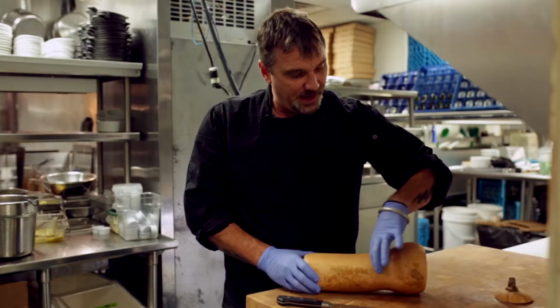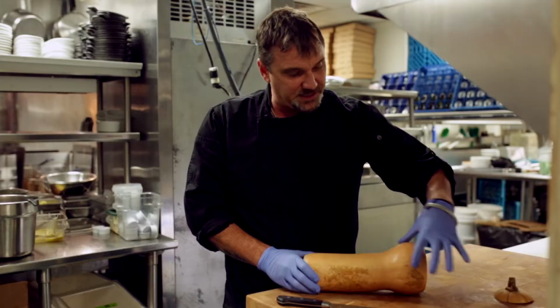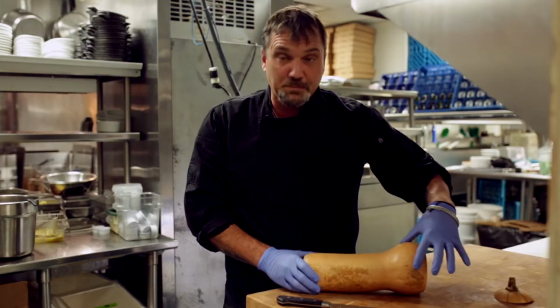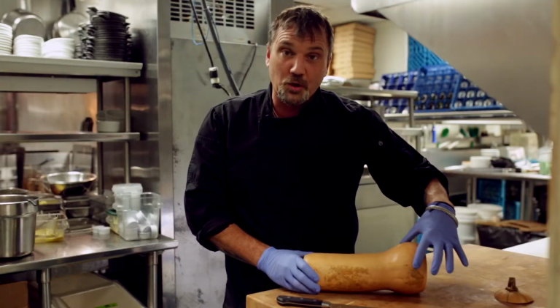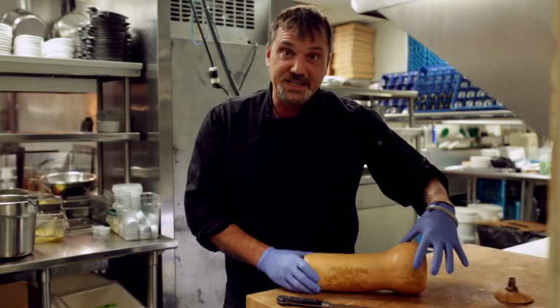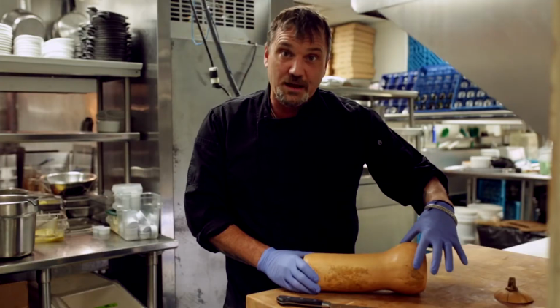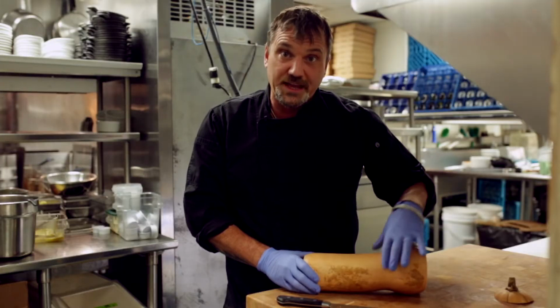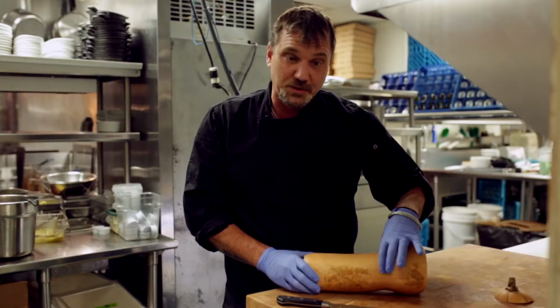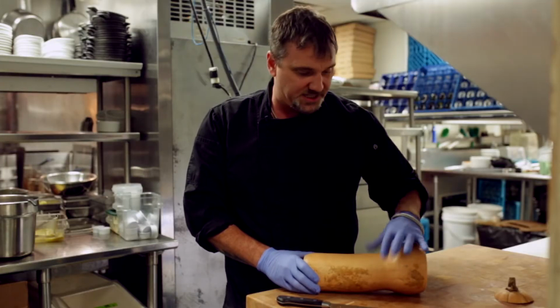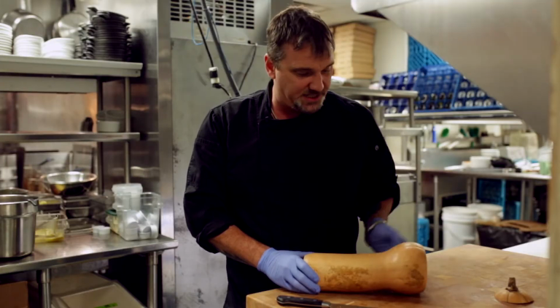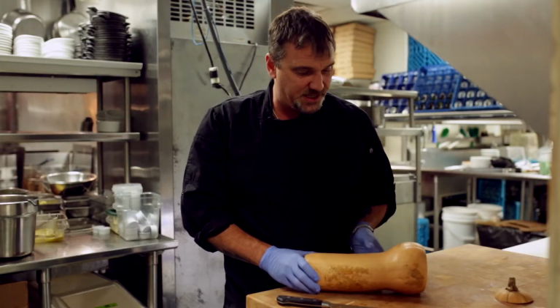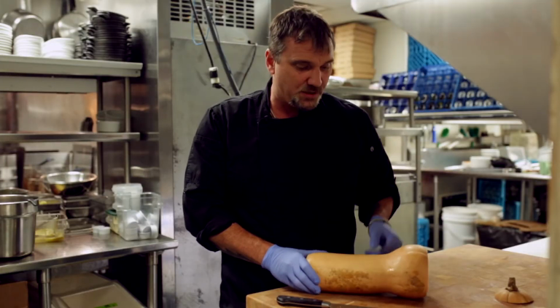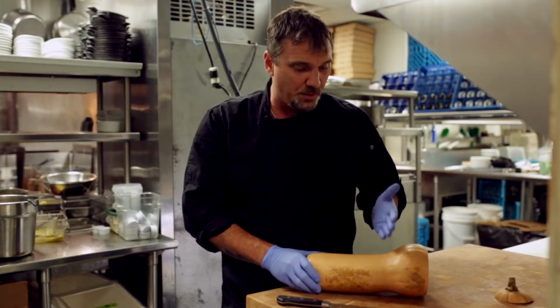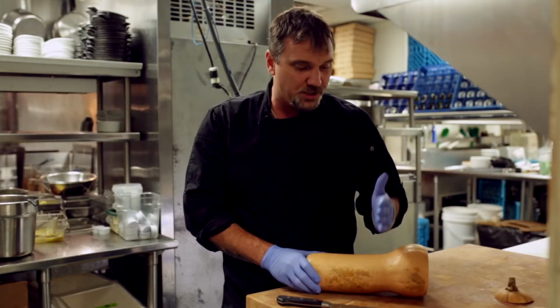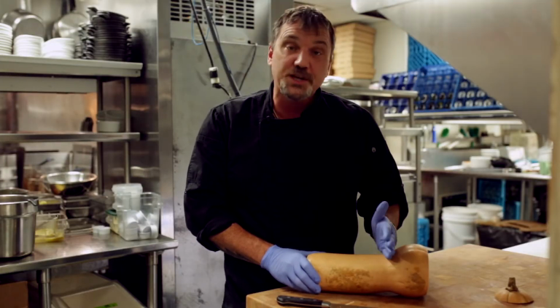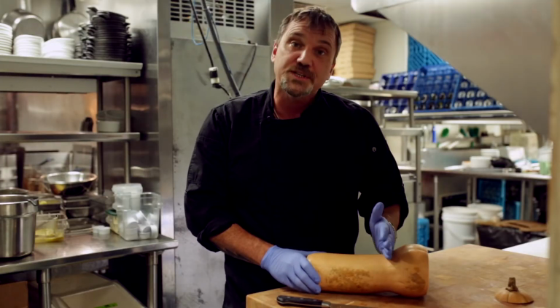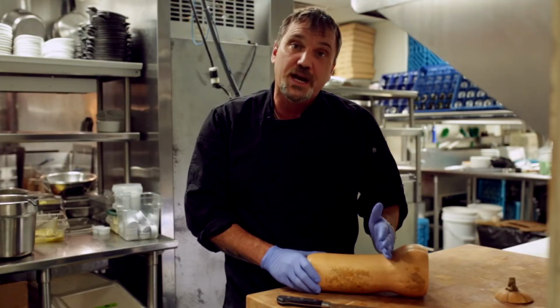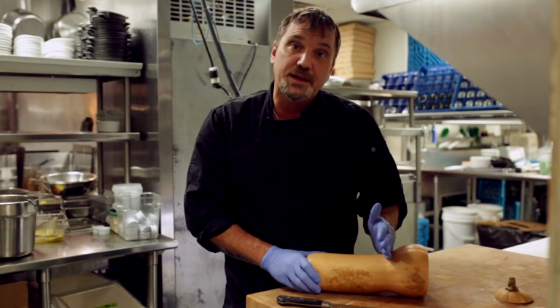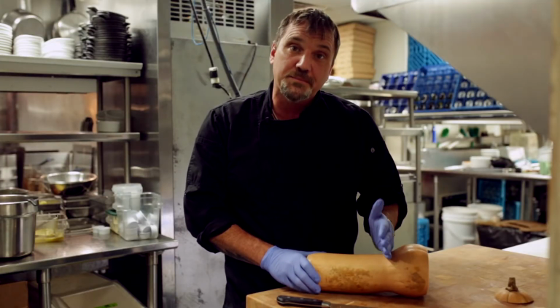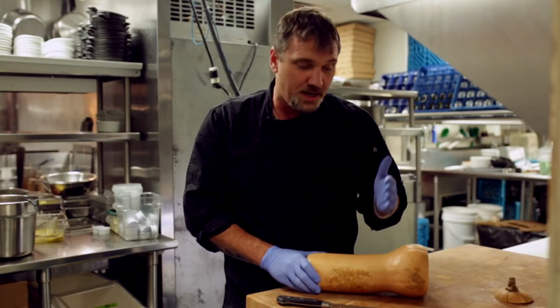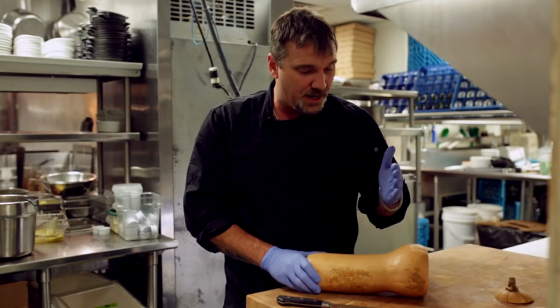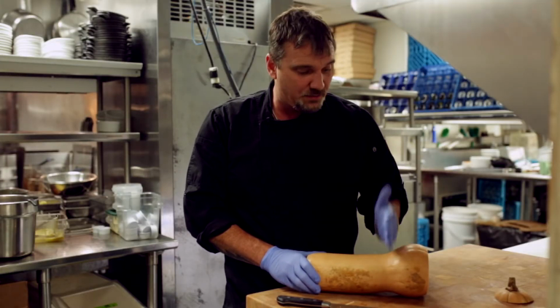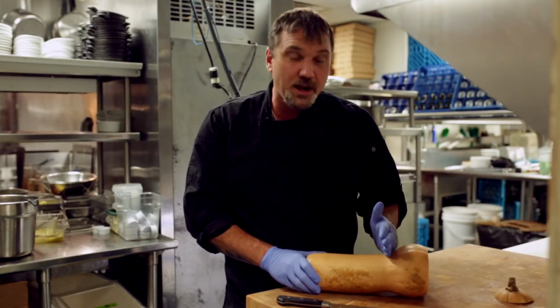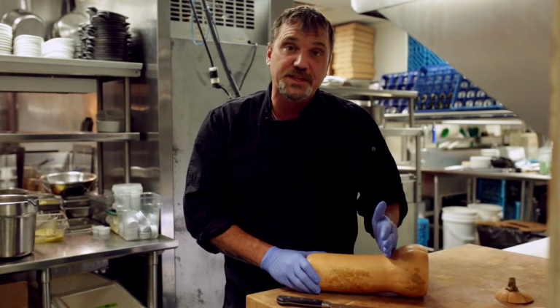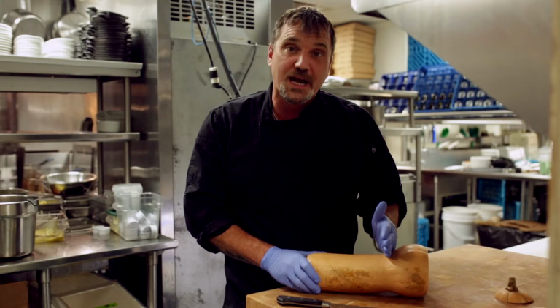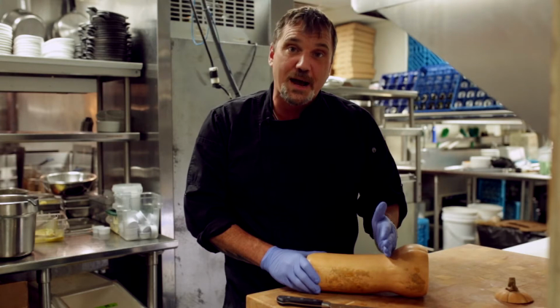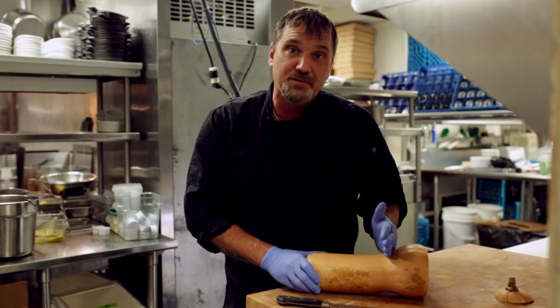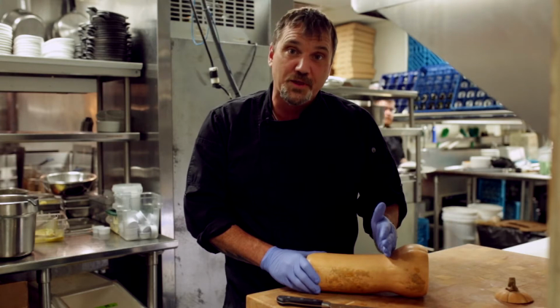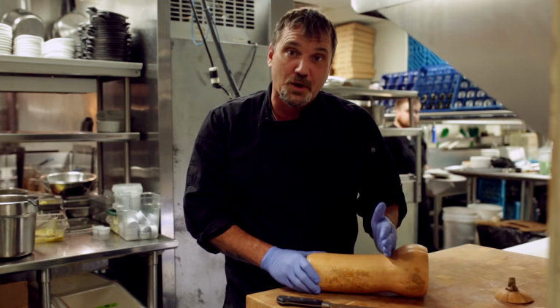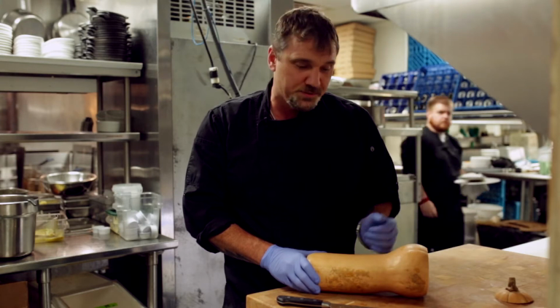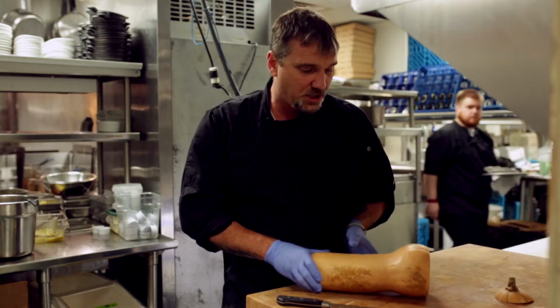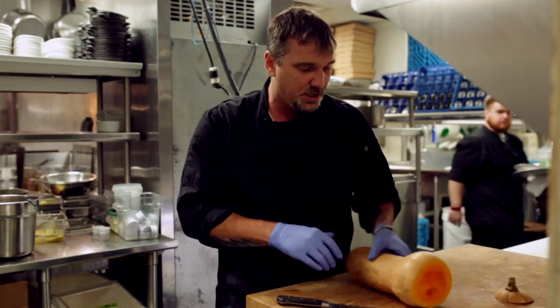As it bulbs out, that's where the seeds sit. So what we're going to try to do is cut it right on the top of where the bulb starts.